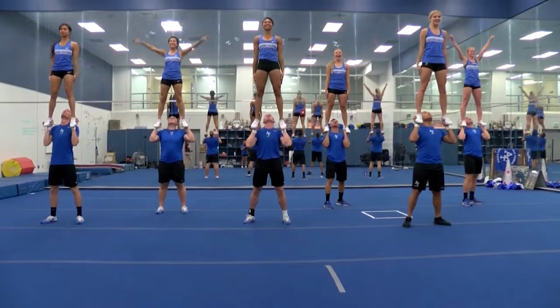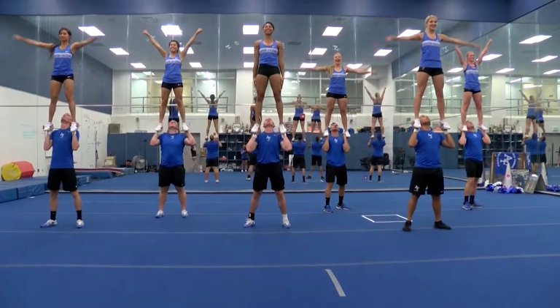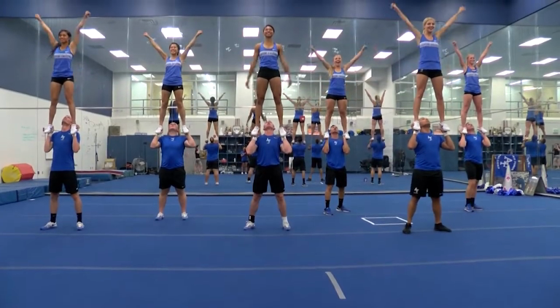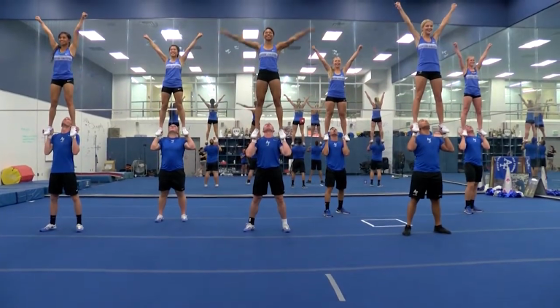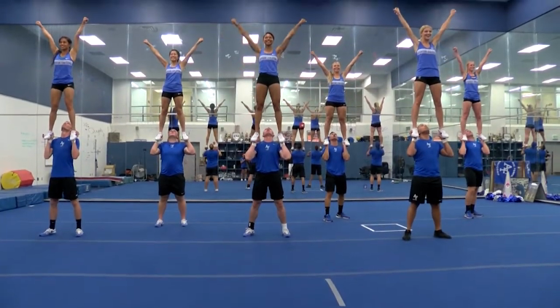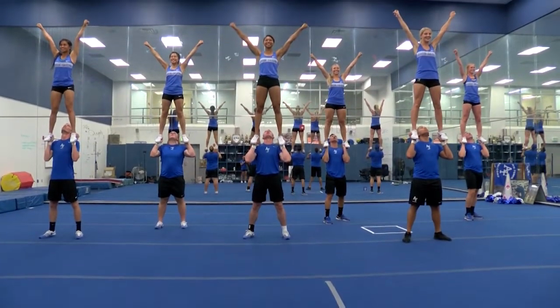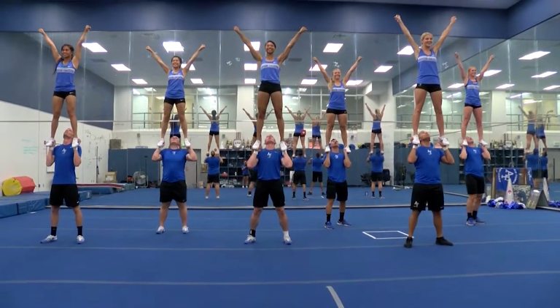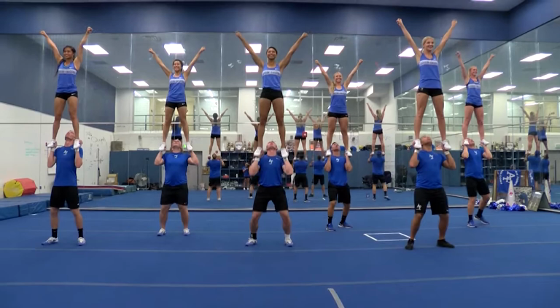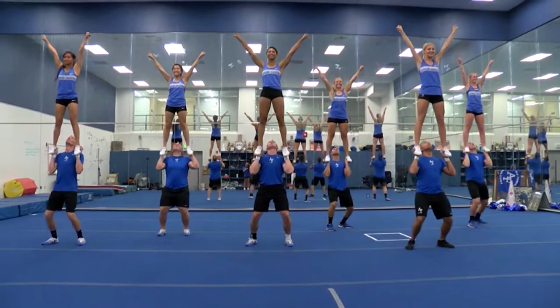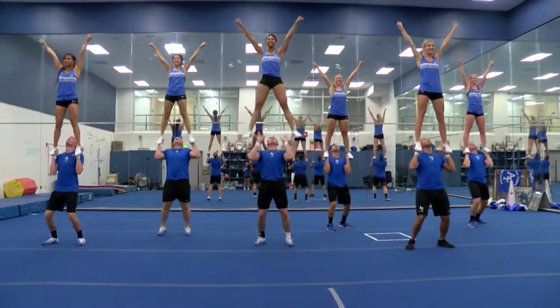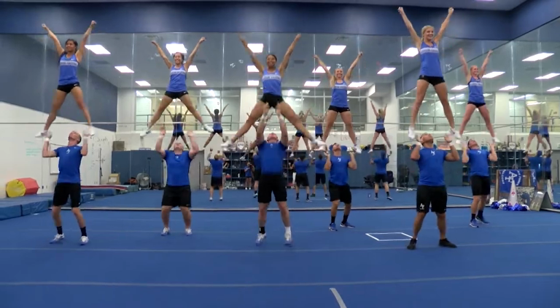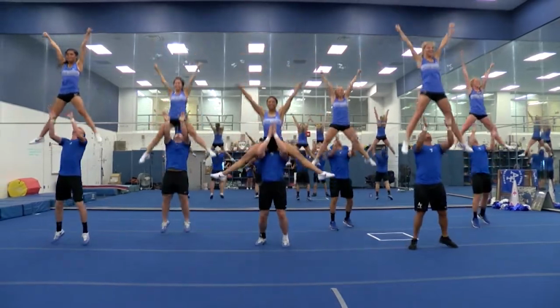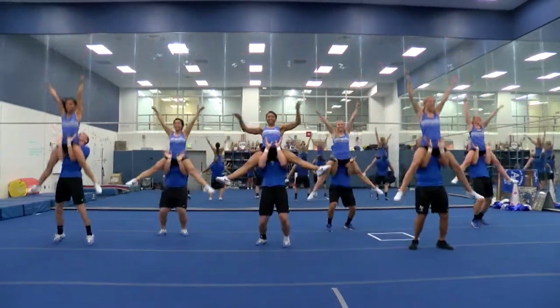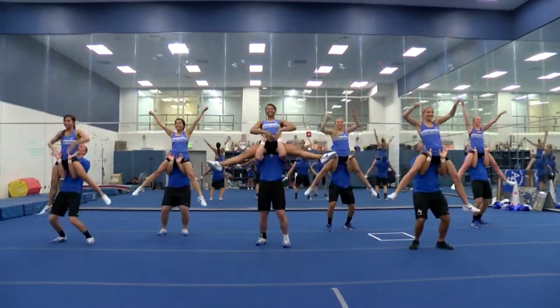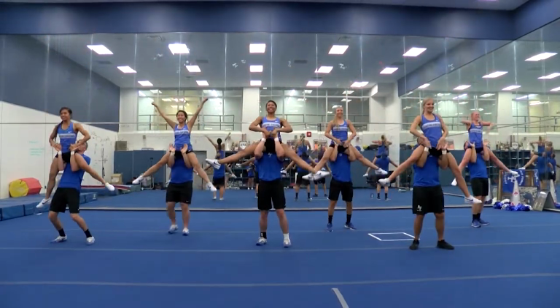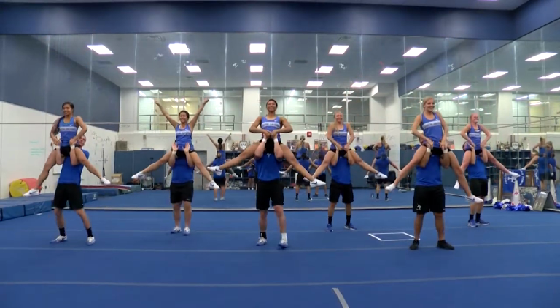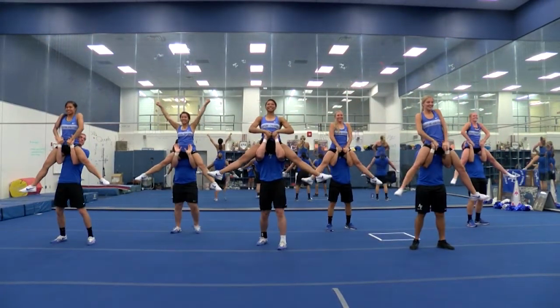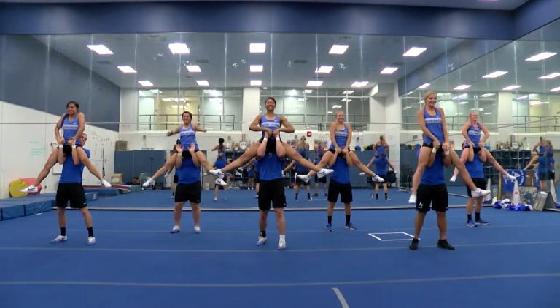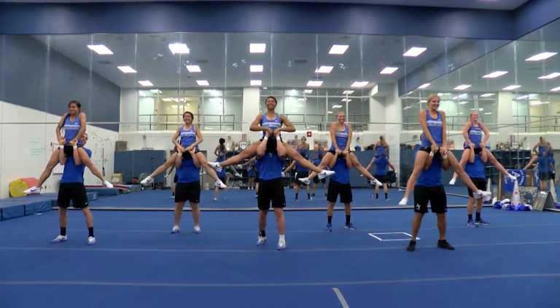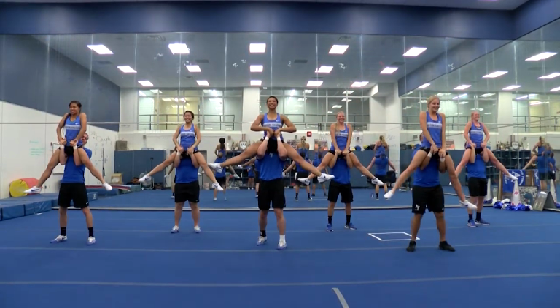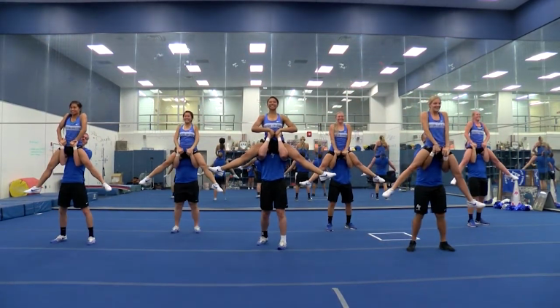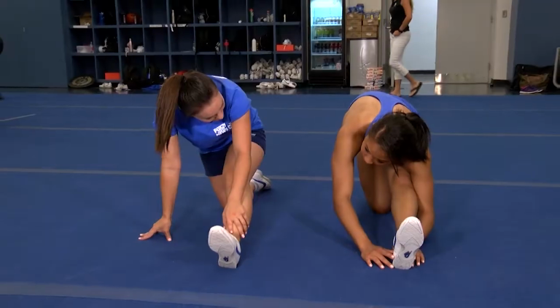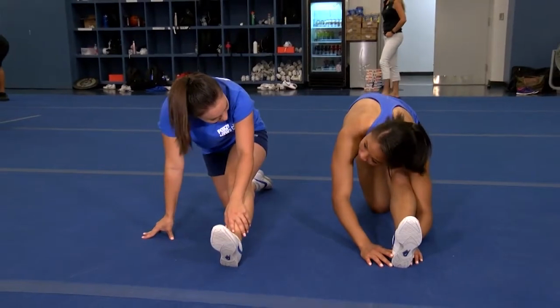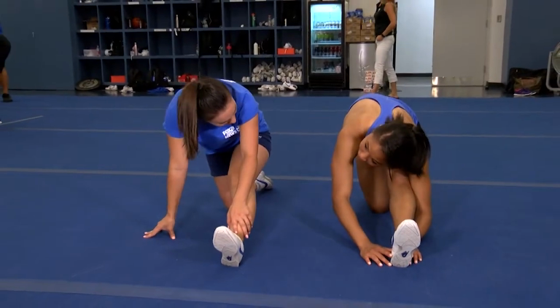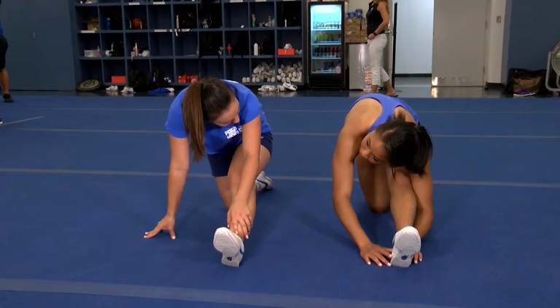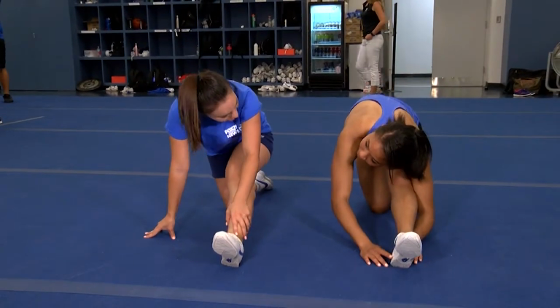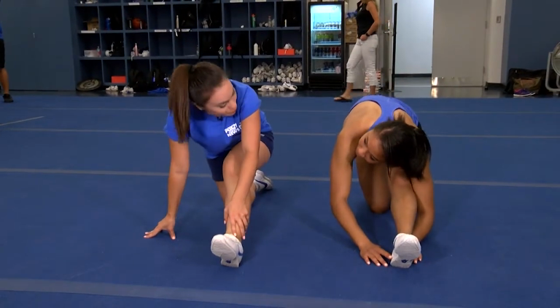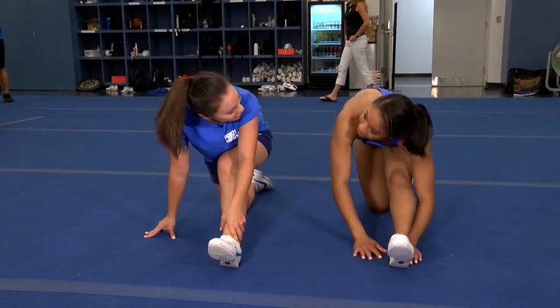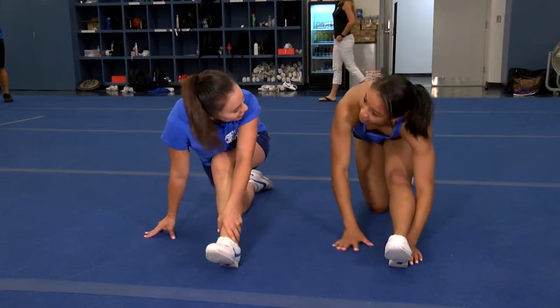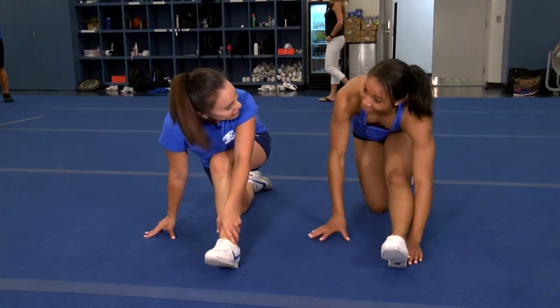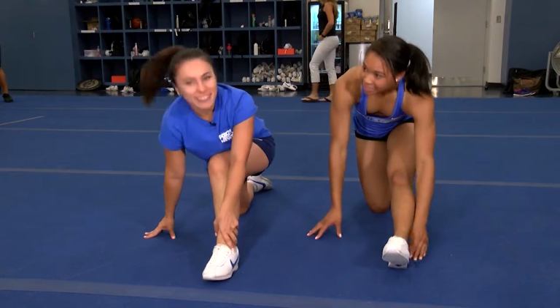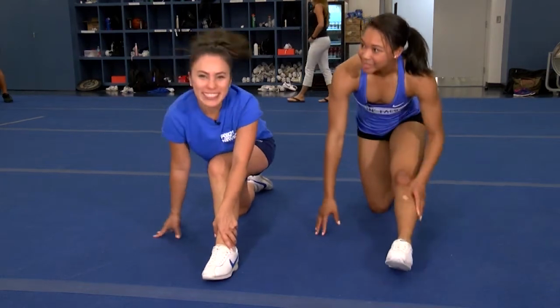Has everyone who is on this team been a cheerleader since forever? No, actually, a lot of us haven't cheered before. What? Yeah.